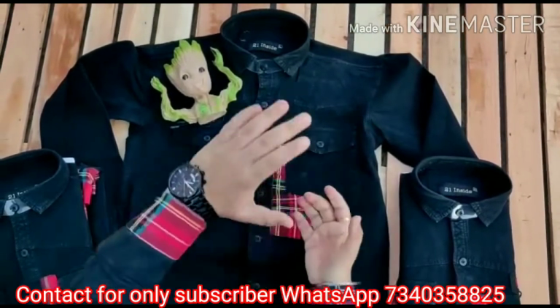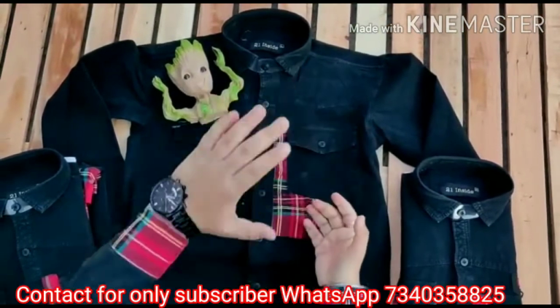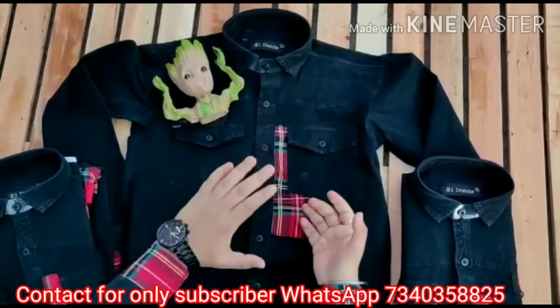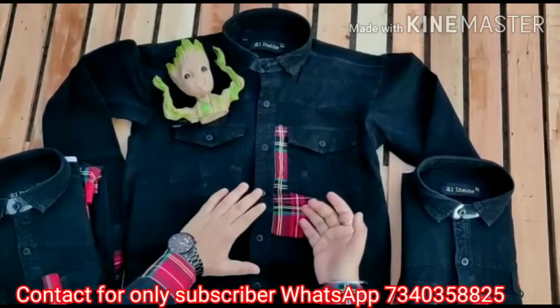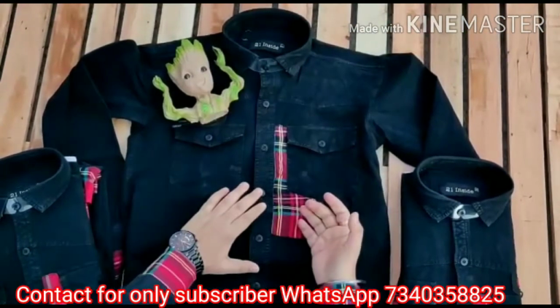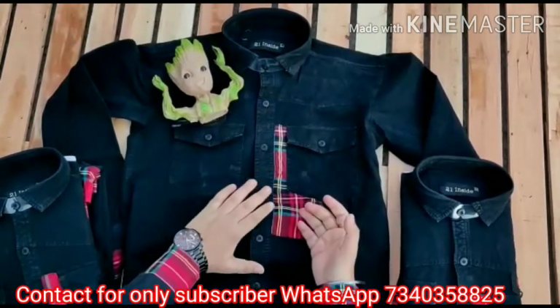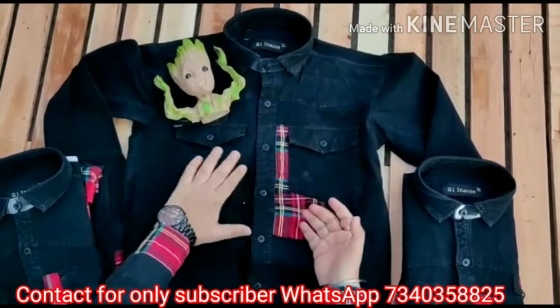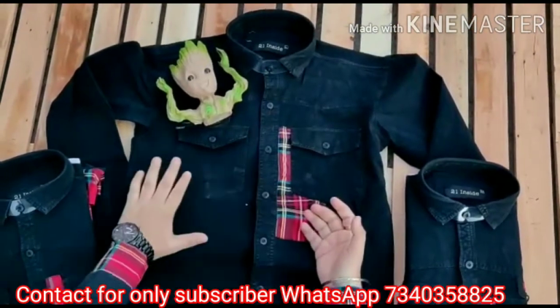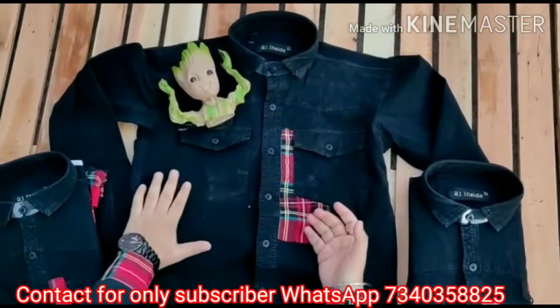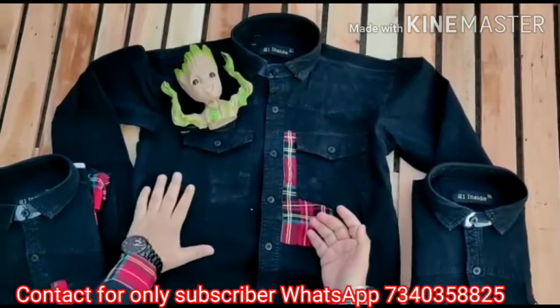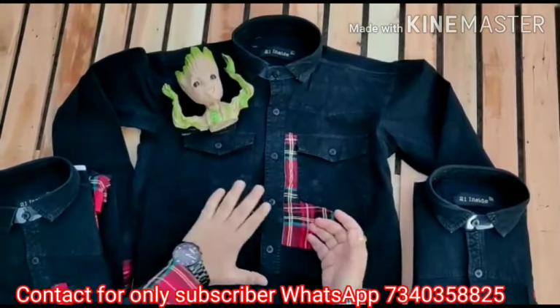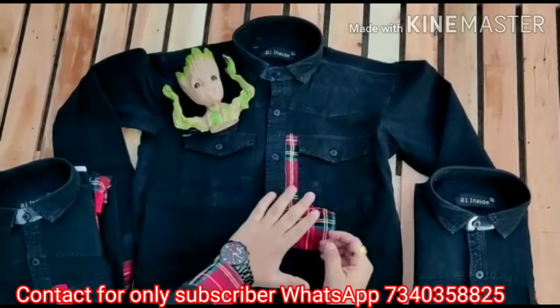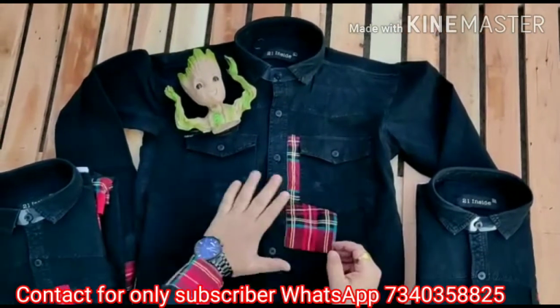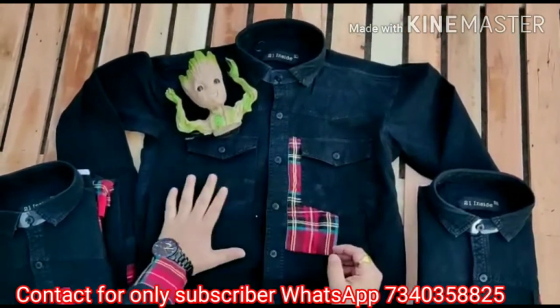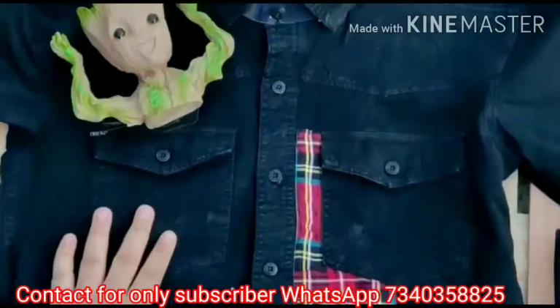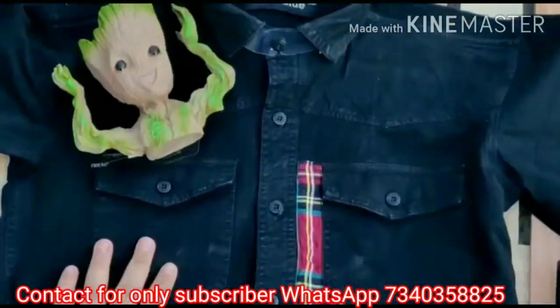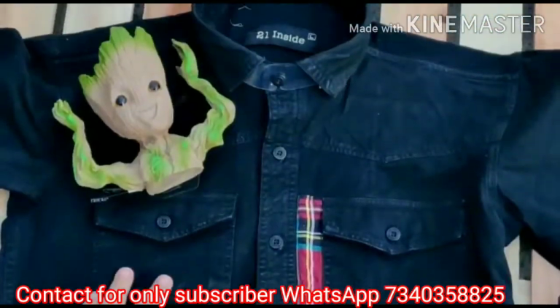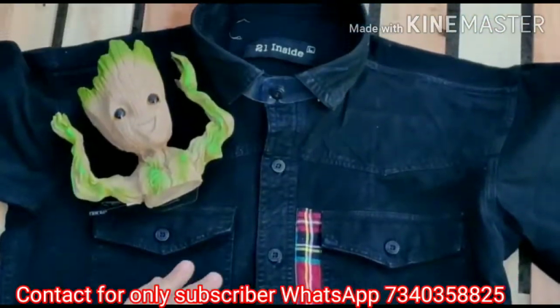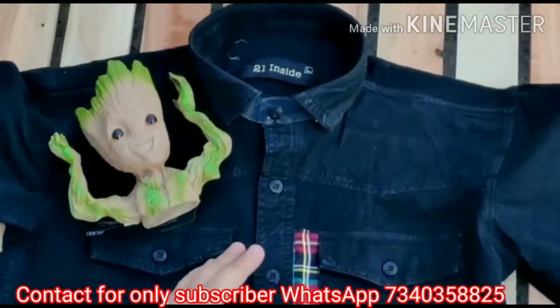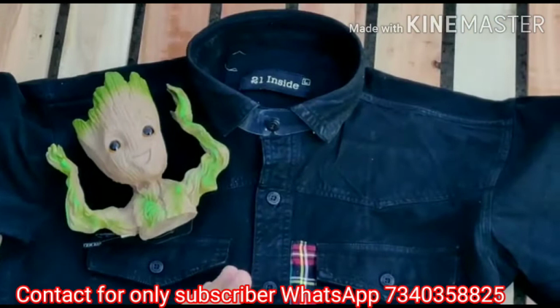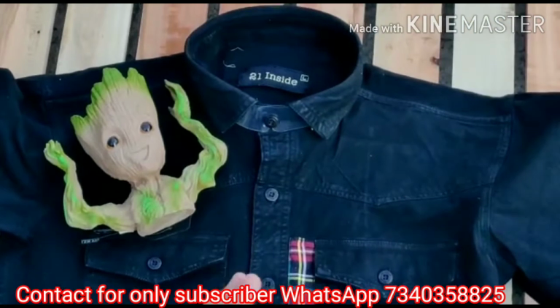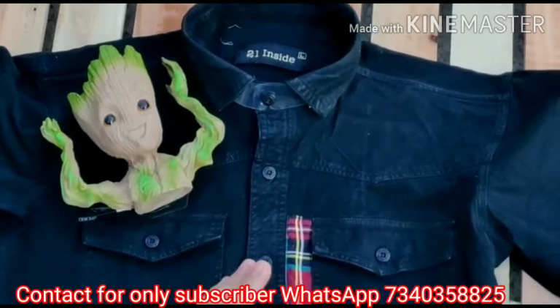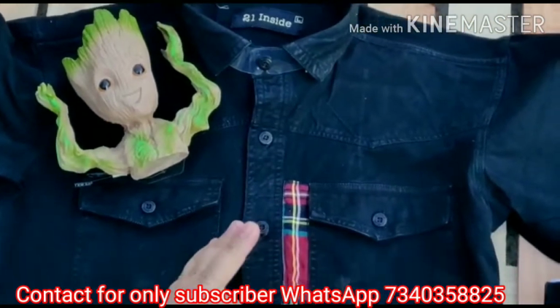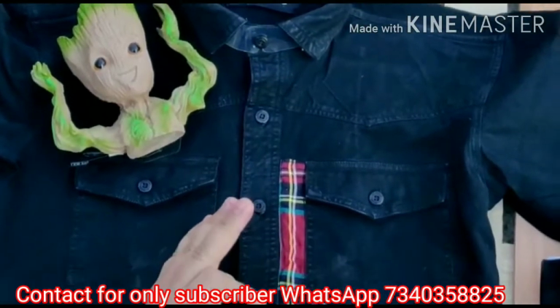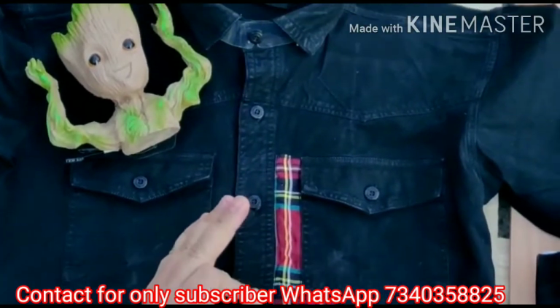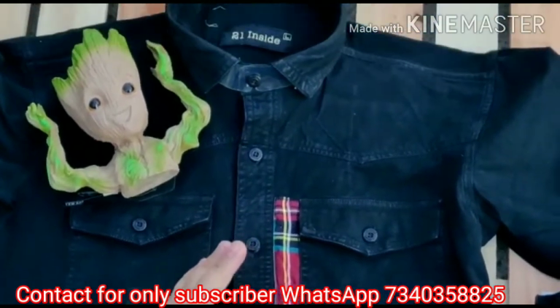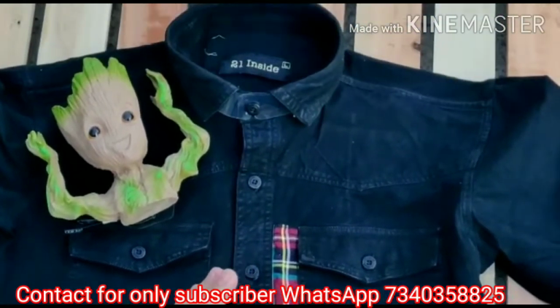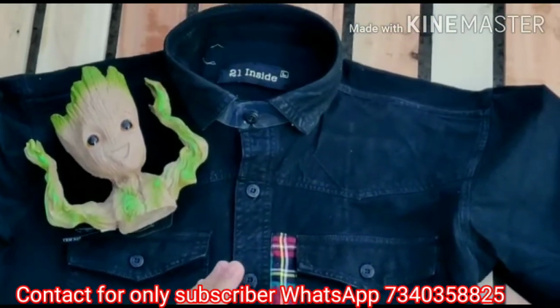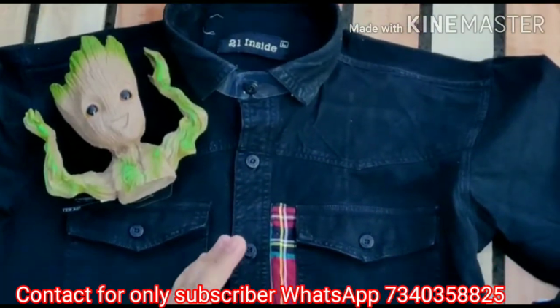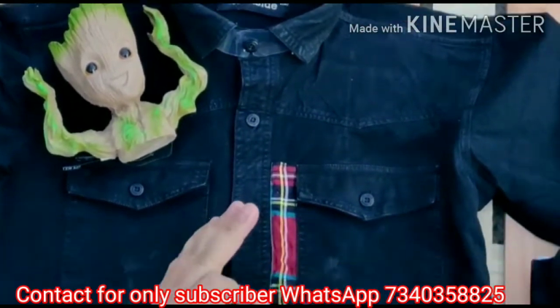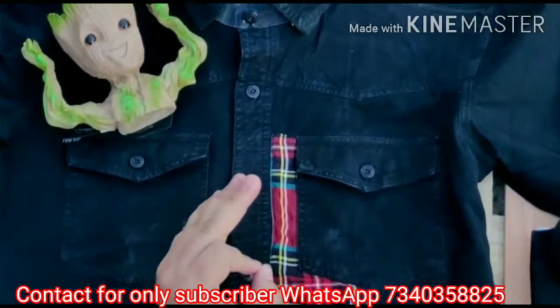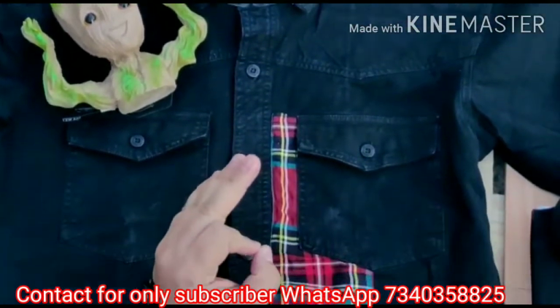Let's zoom in and show how beautiful the quality is. And the weight of one shirt — 600 plus grams.